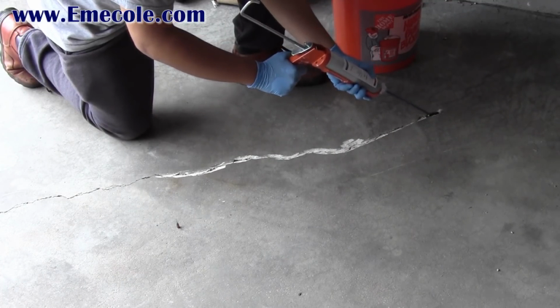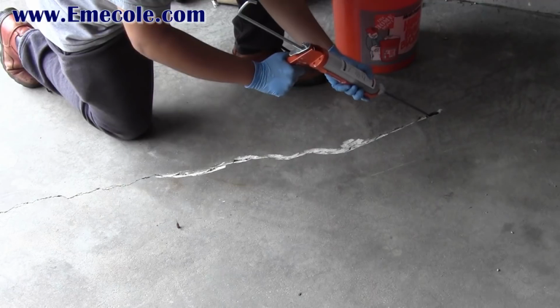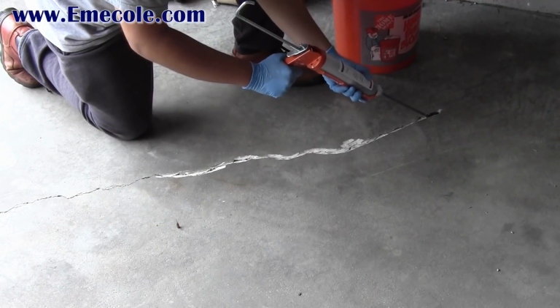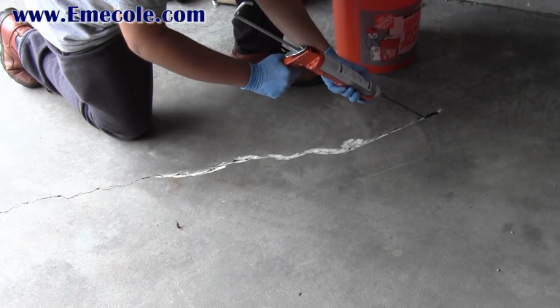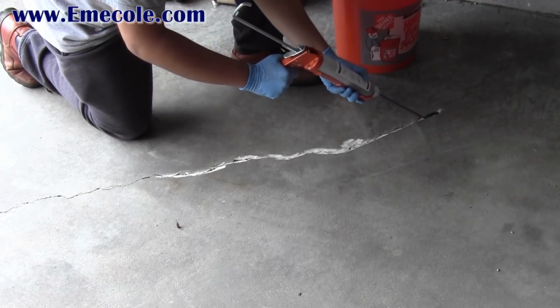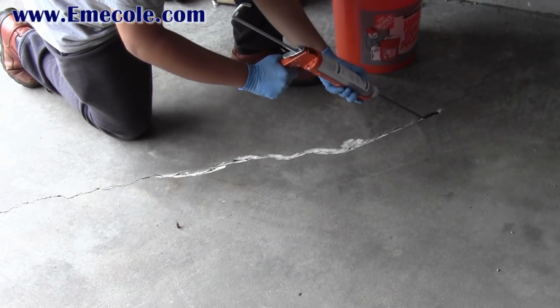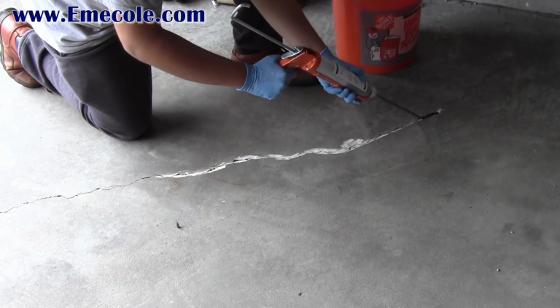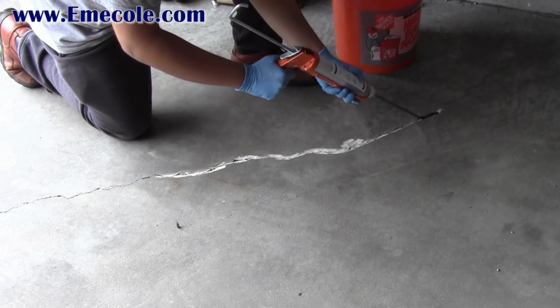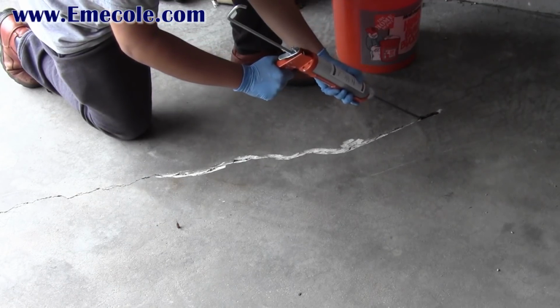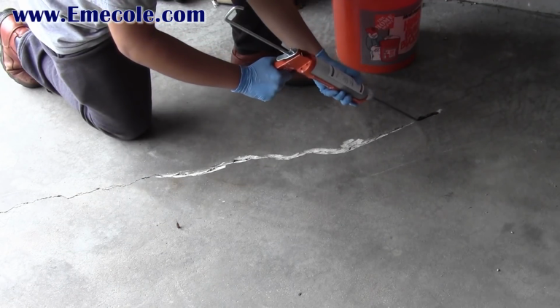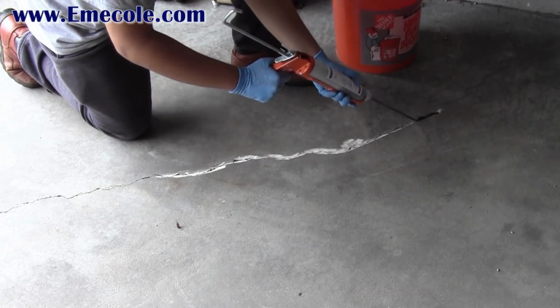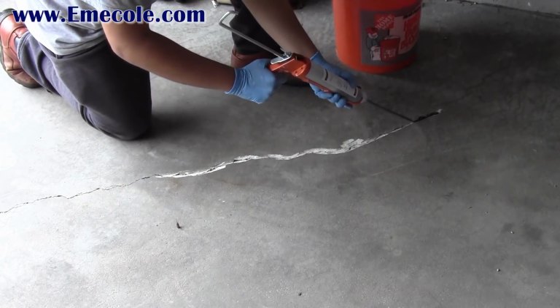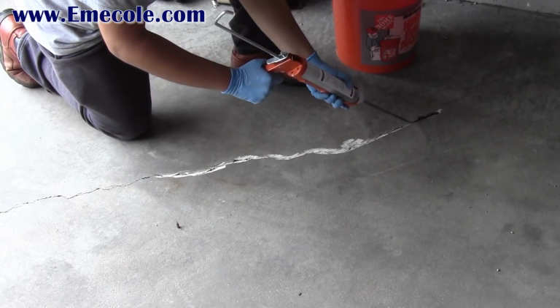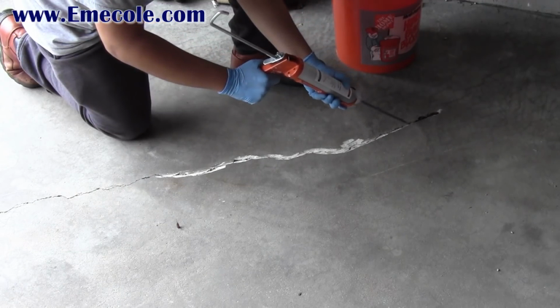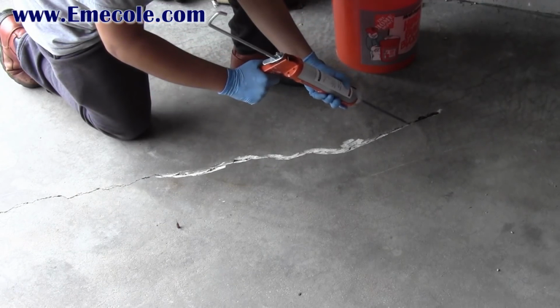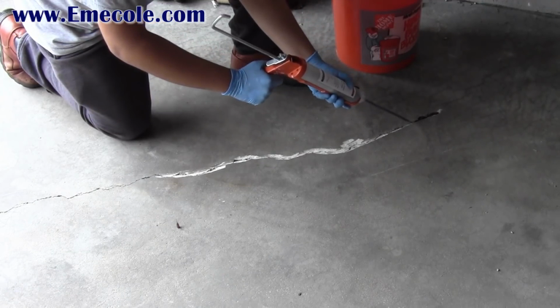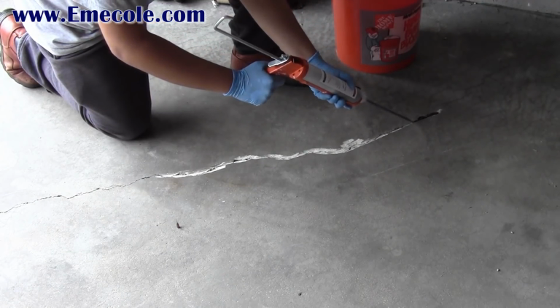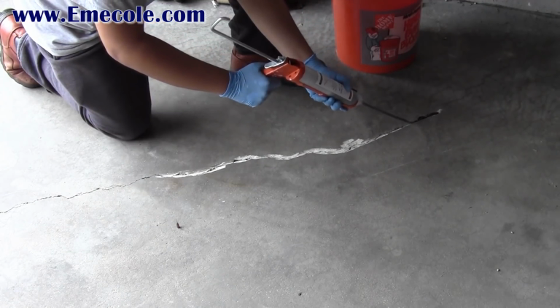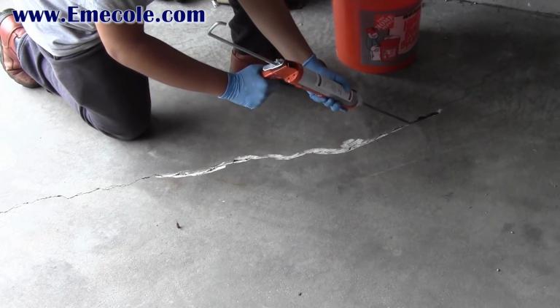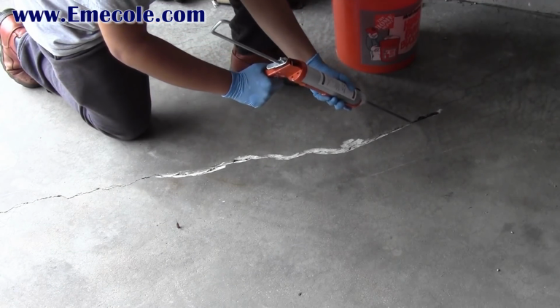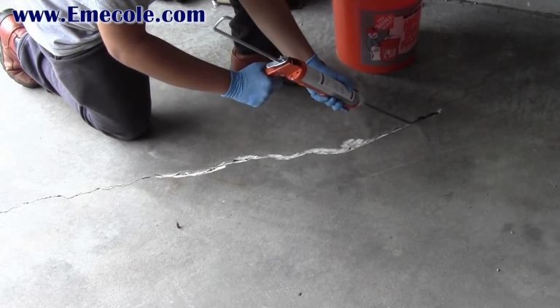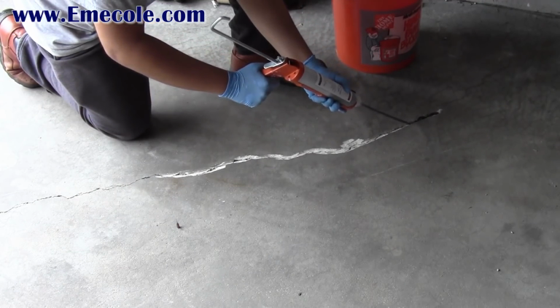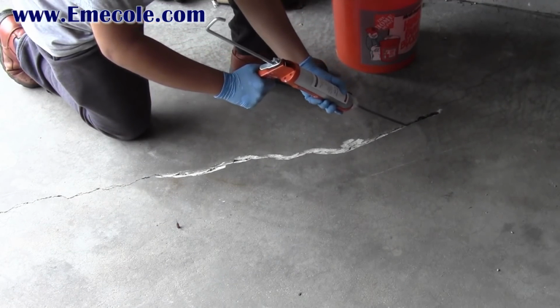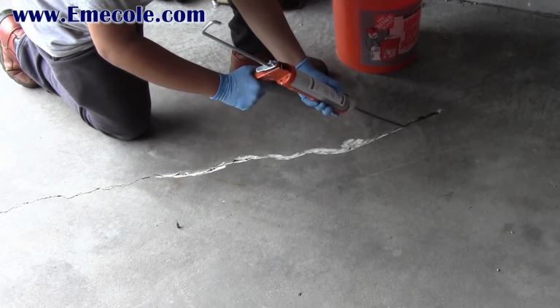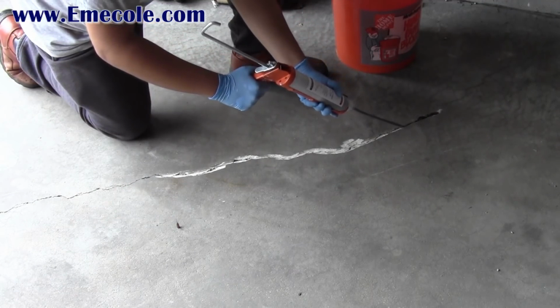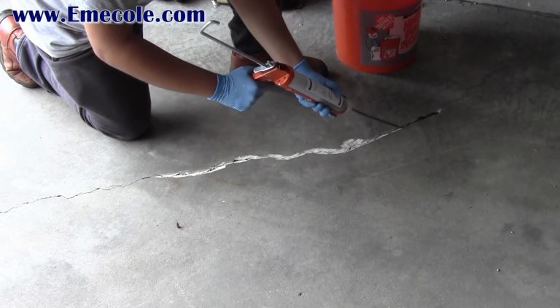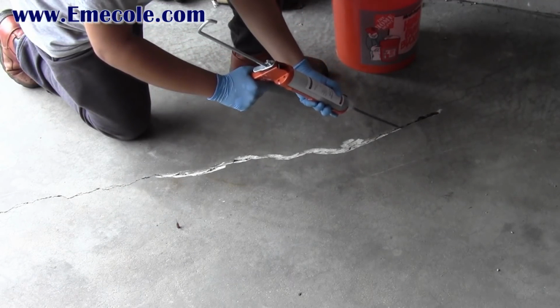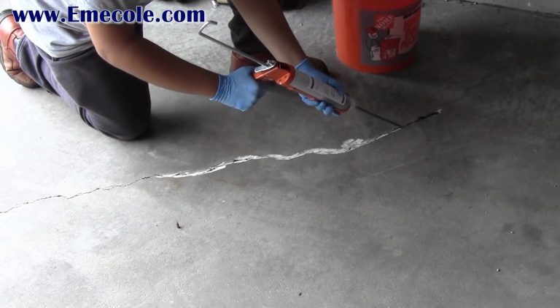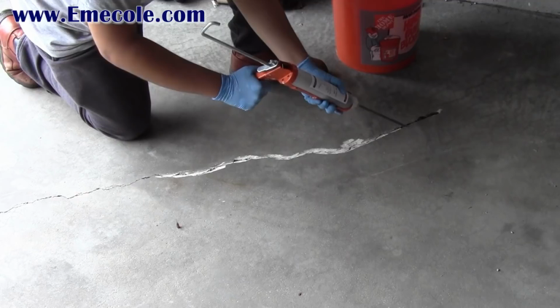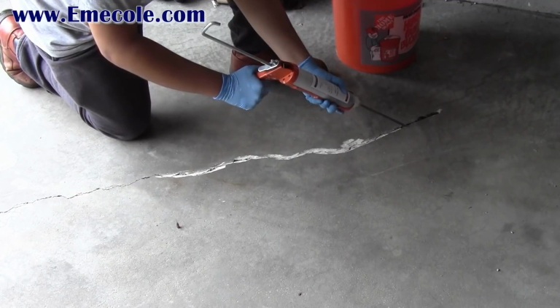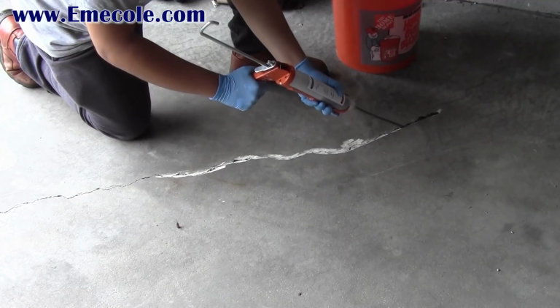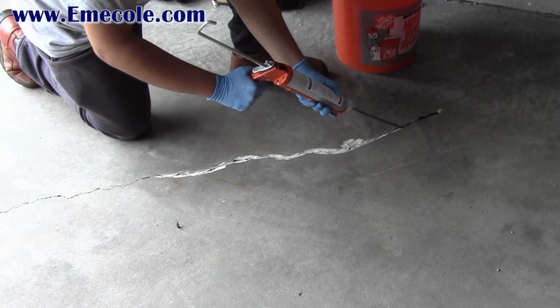Begin priming the crack with 555 material. You don't need to fill the crack at this point — simply wet the crack.